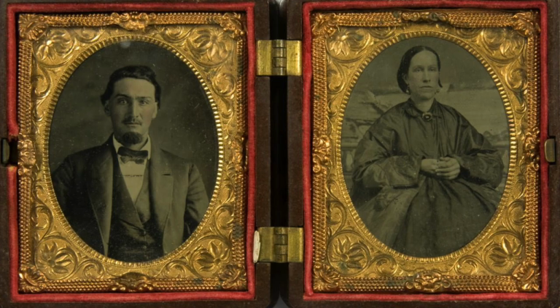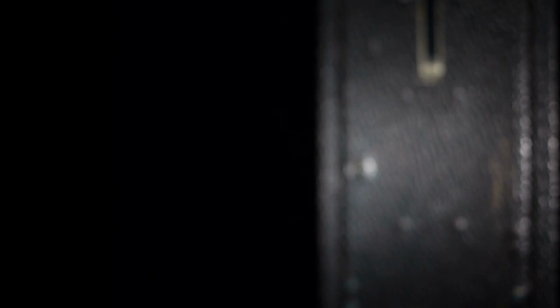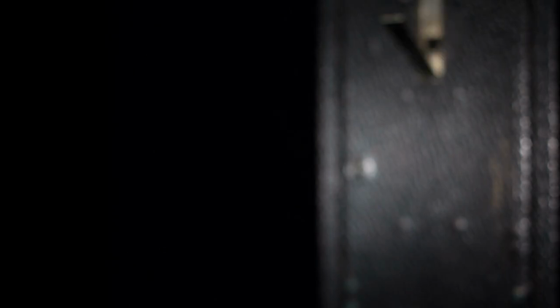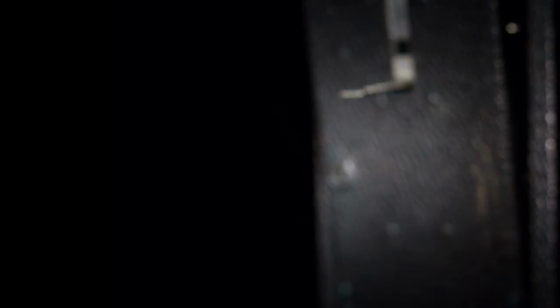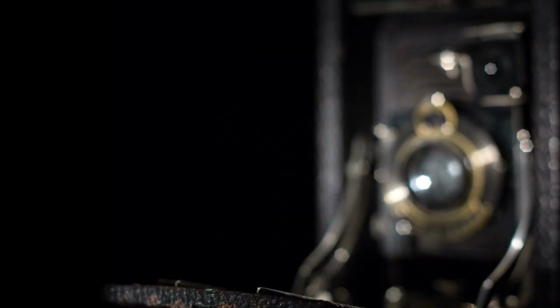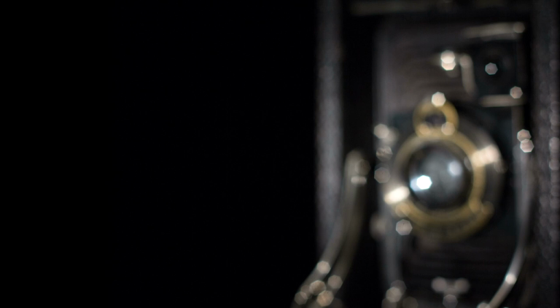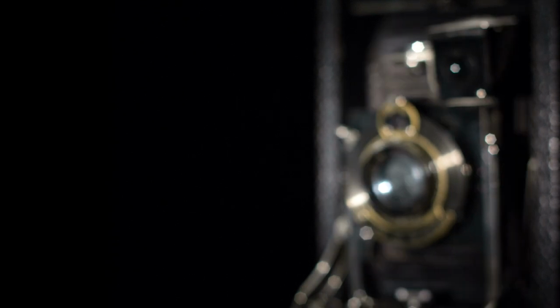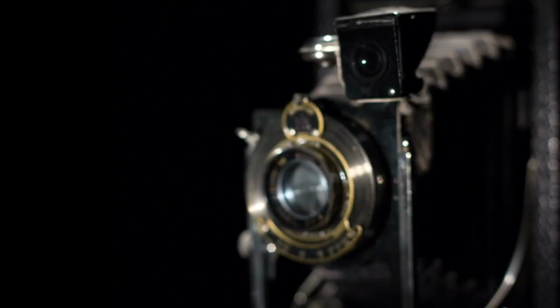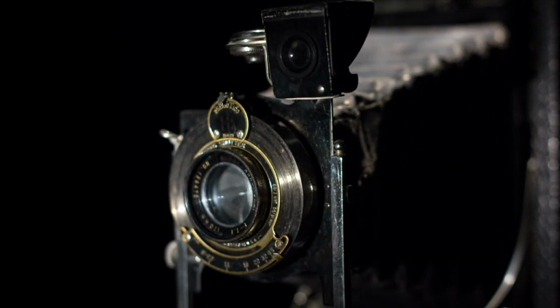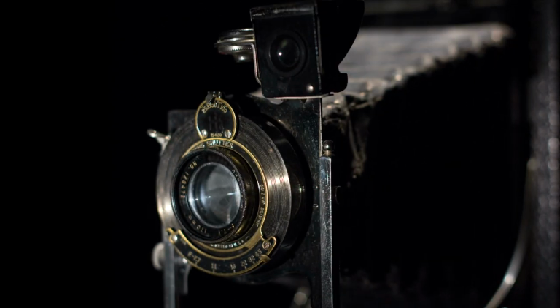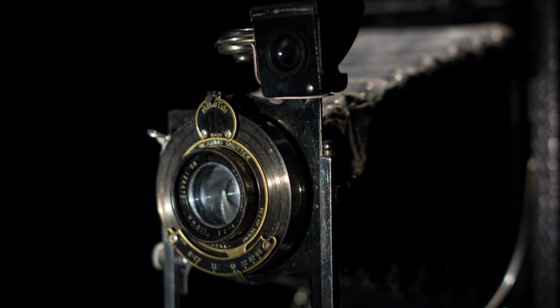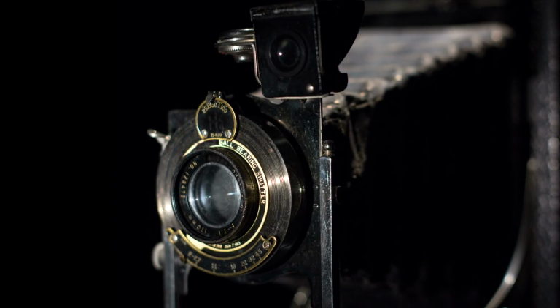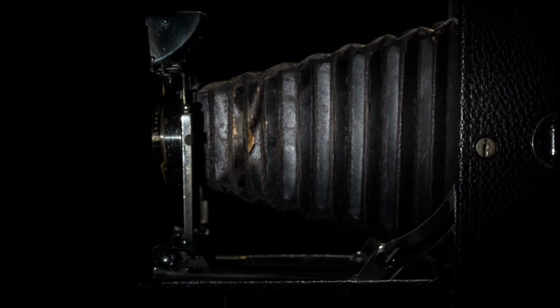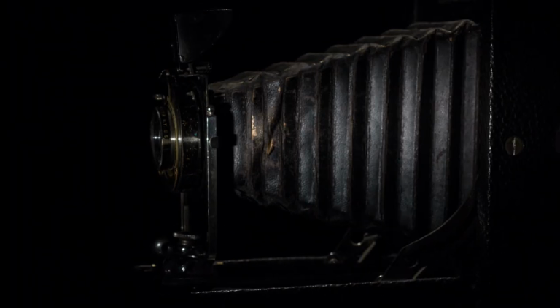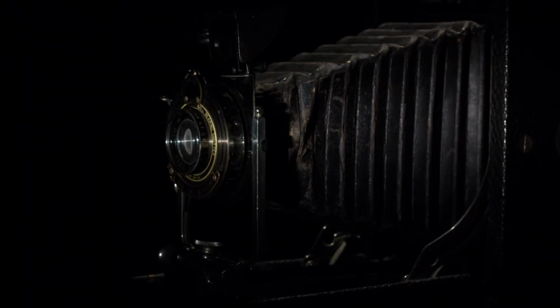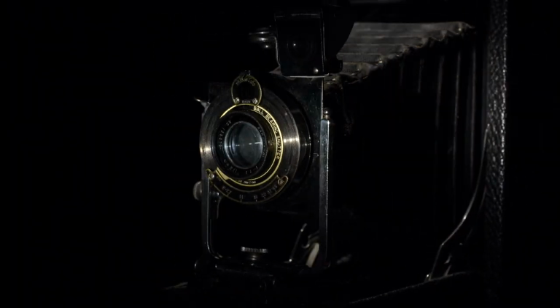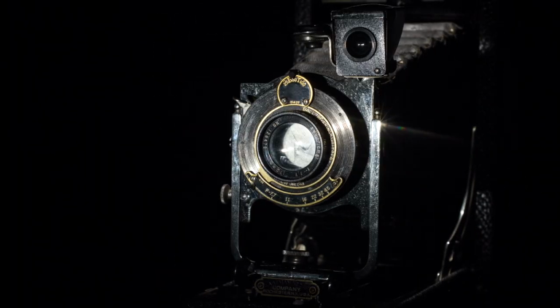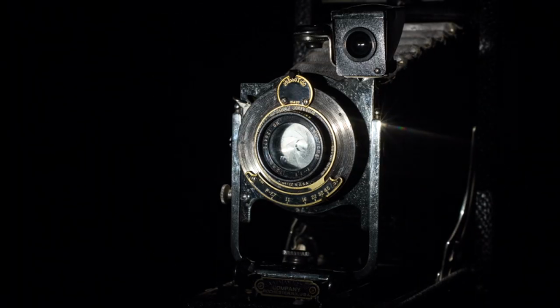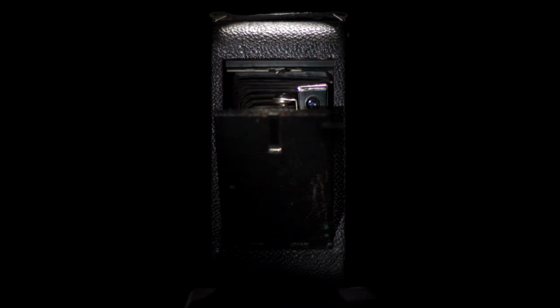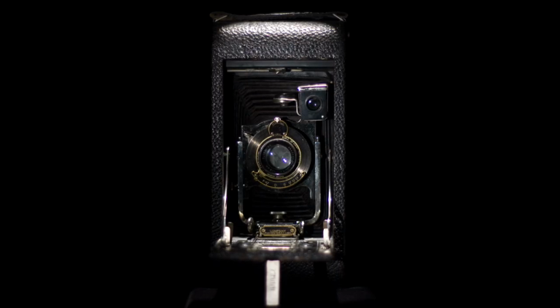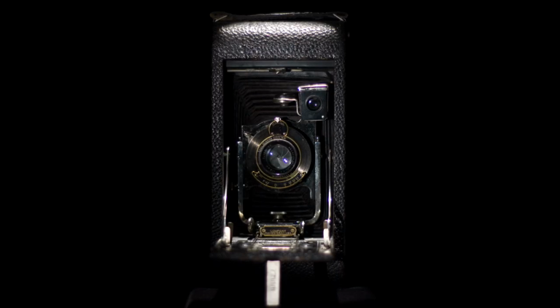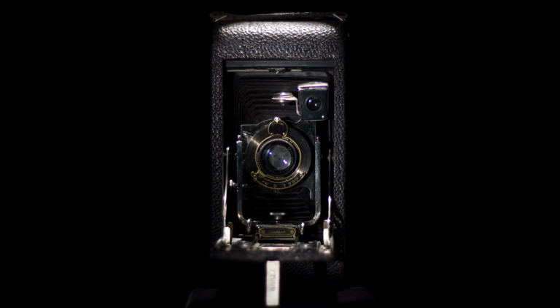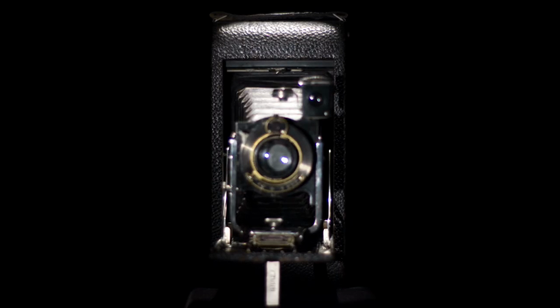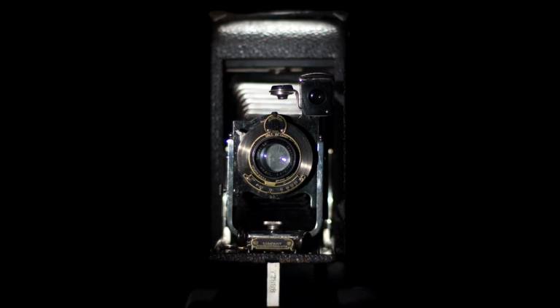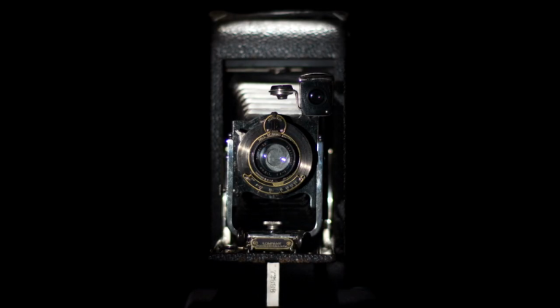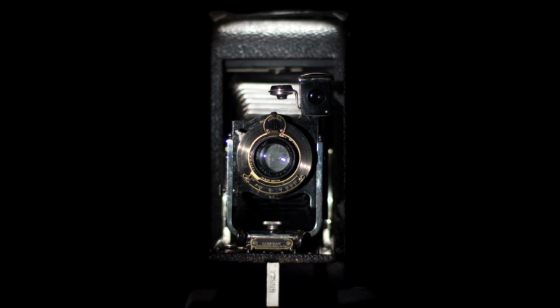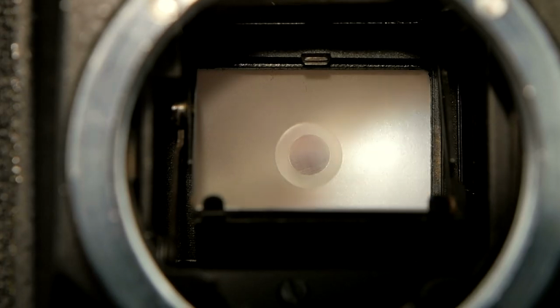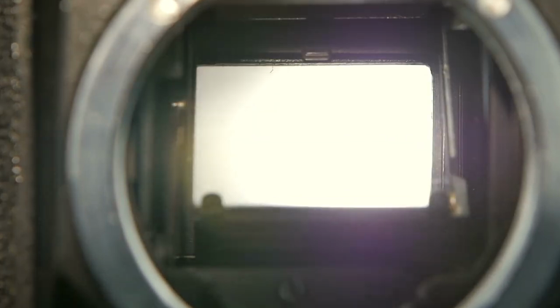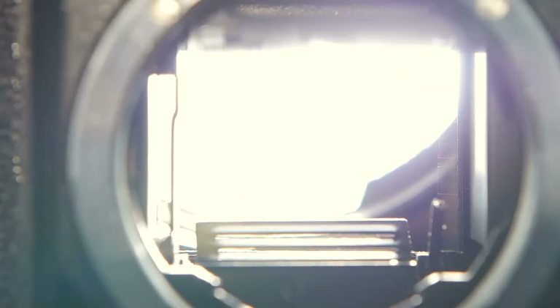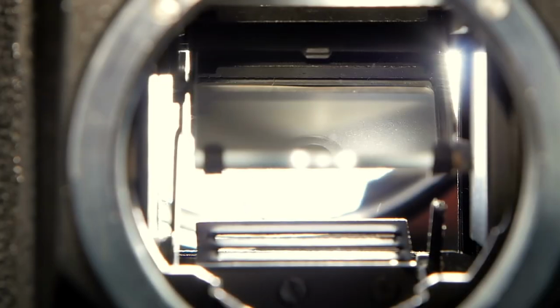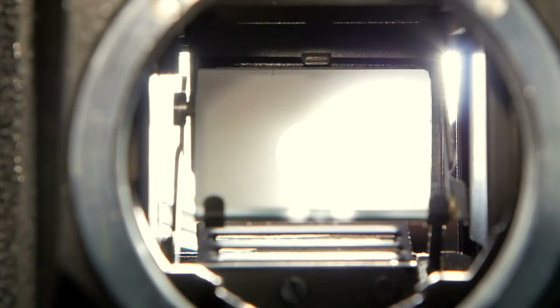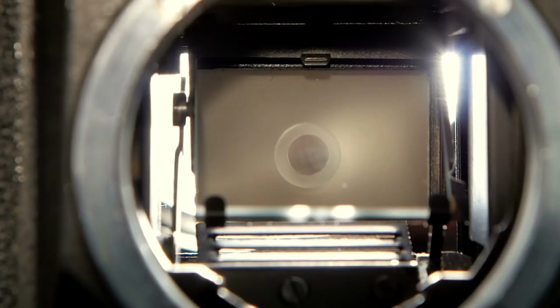As cameras evolved, sitting time shortened. But the price of a photo still remained high — a photograph was not something everyone could afford.